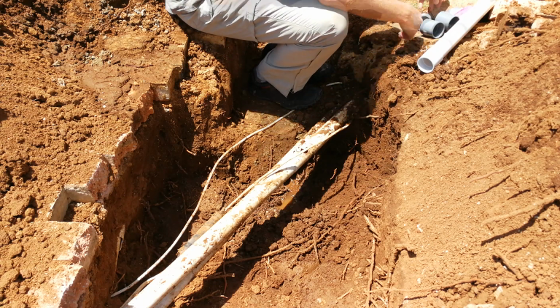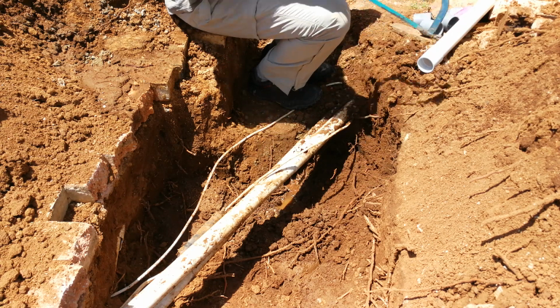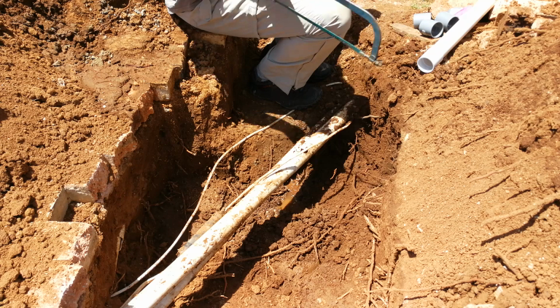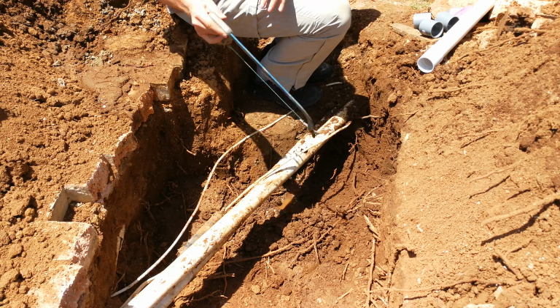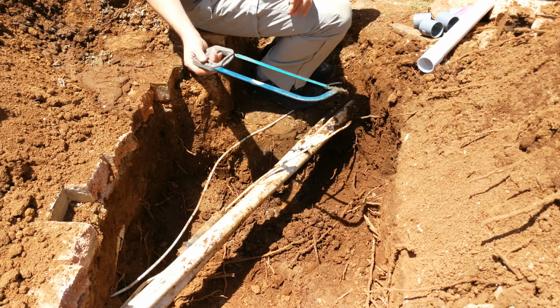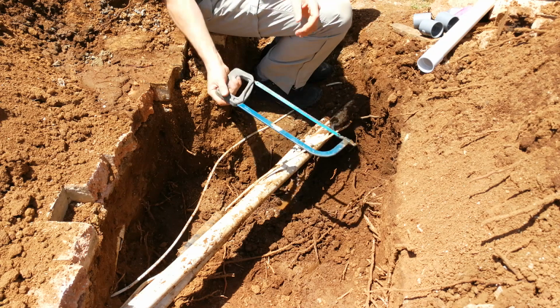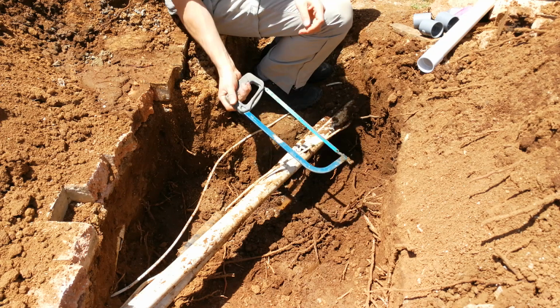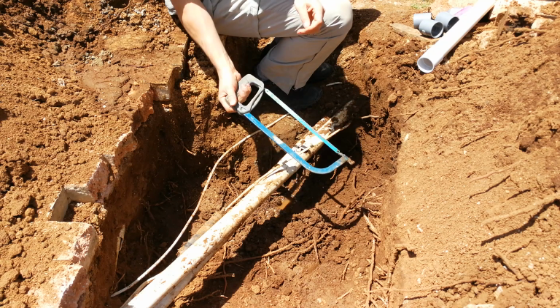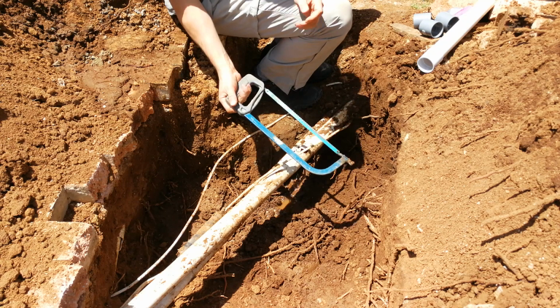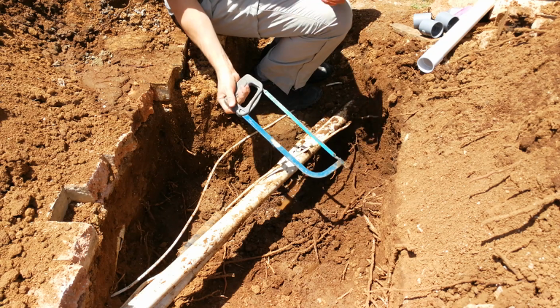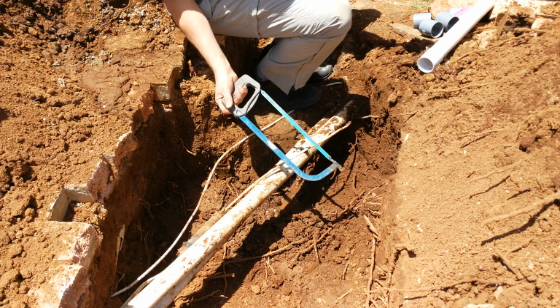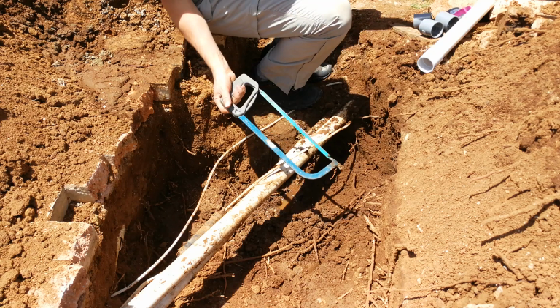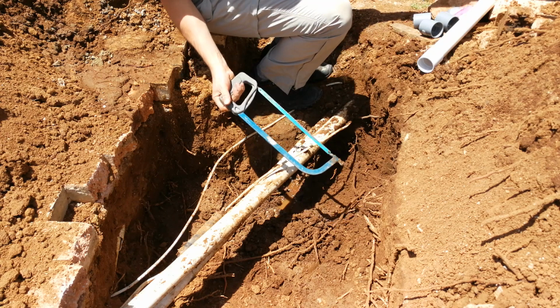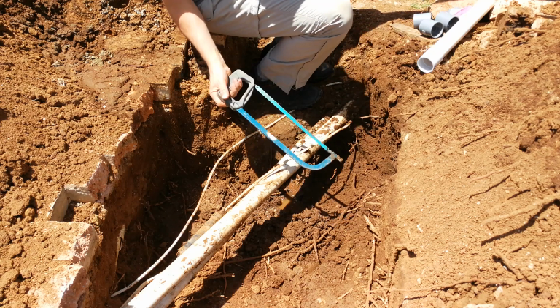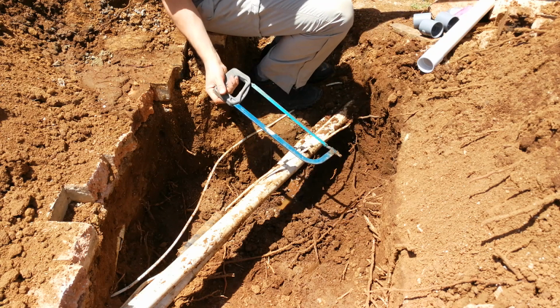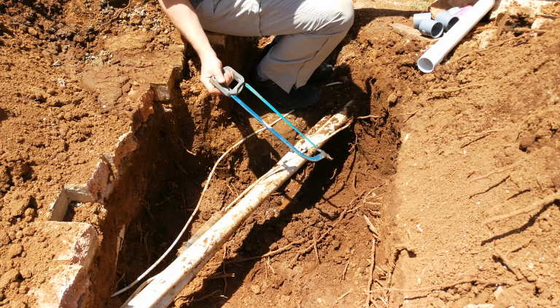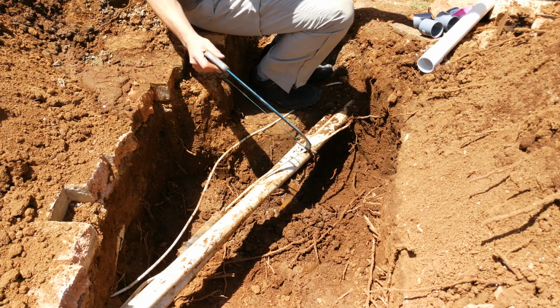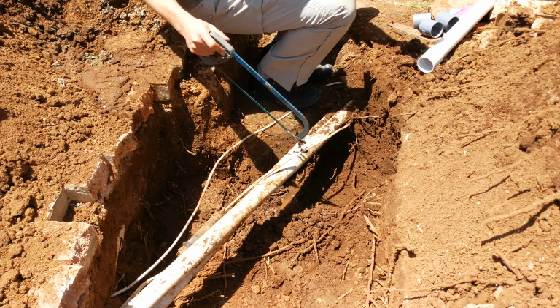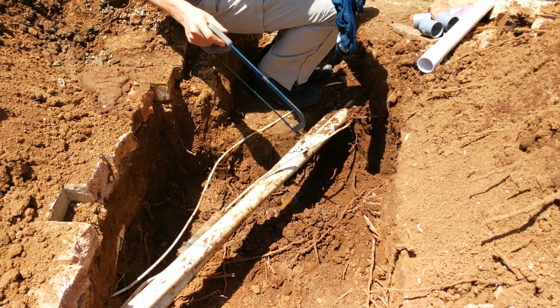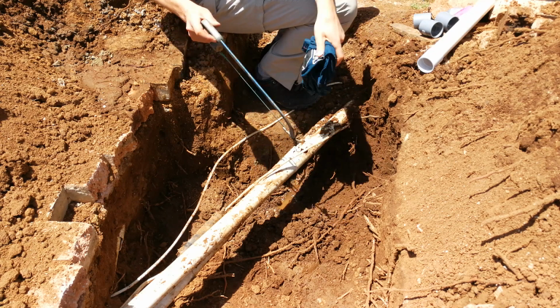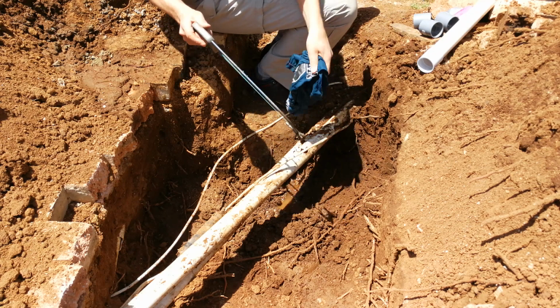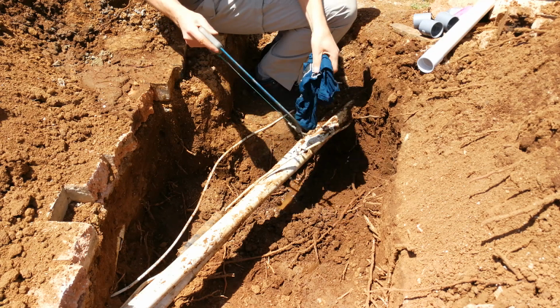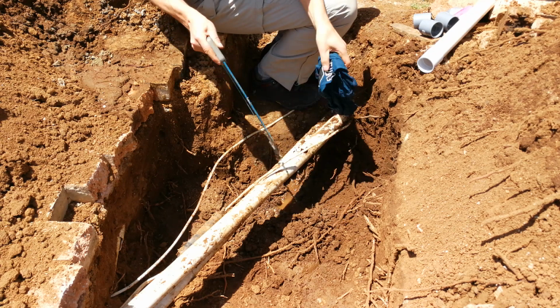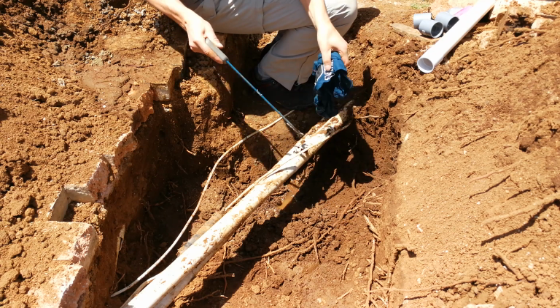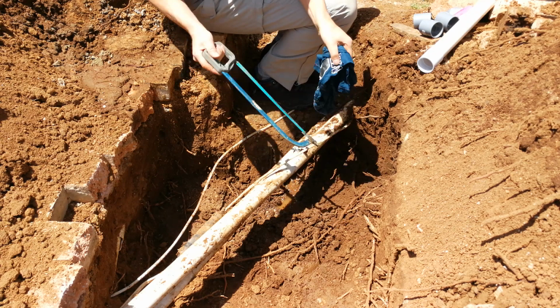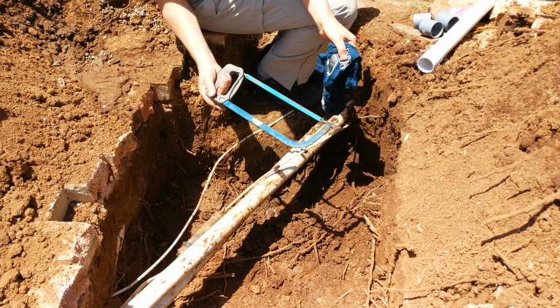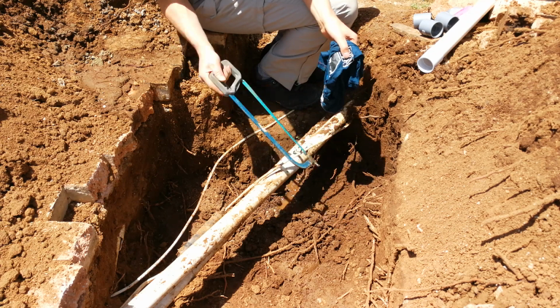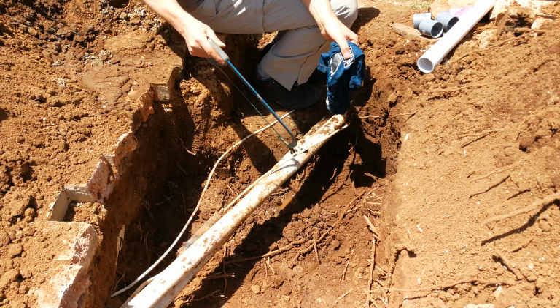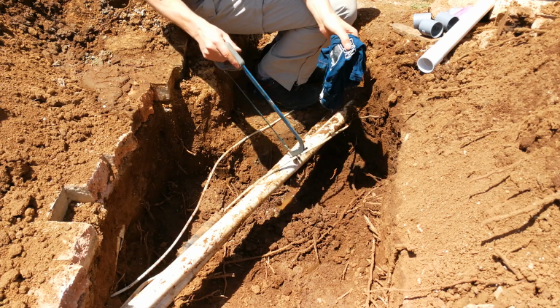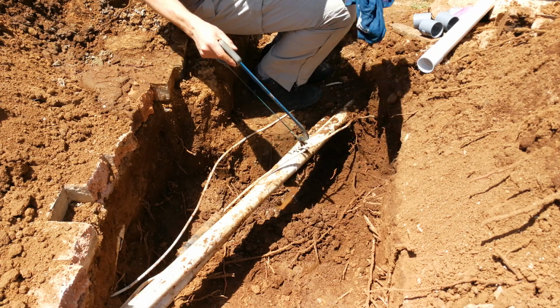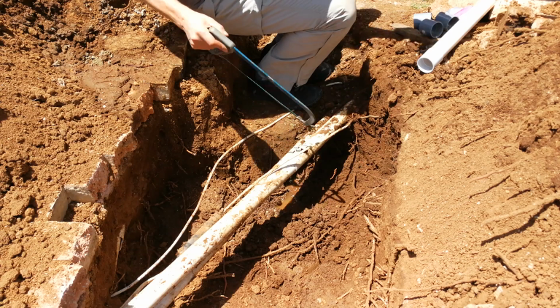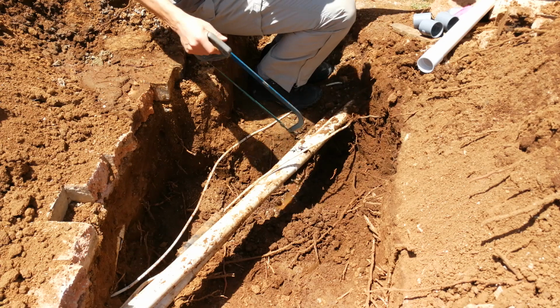You'll also need a hacksaw and a cloth. The cloth is to clean it and the hacksaw is to cut through the pipe.